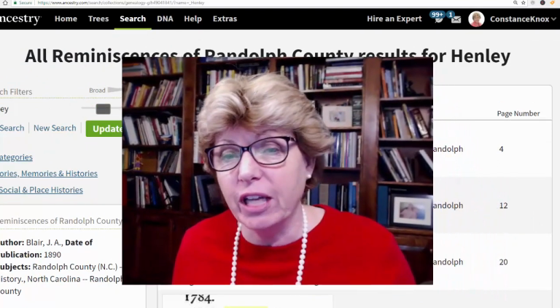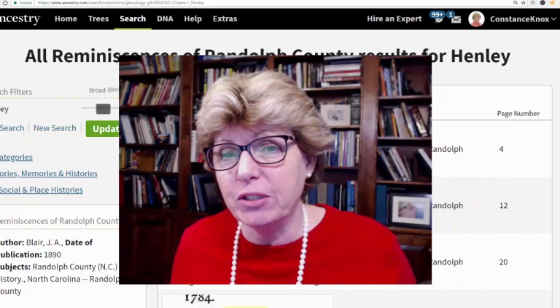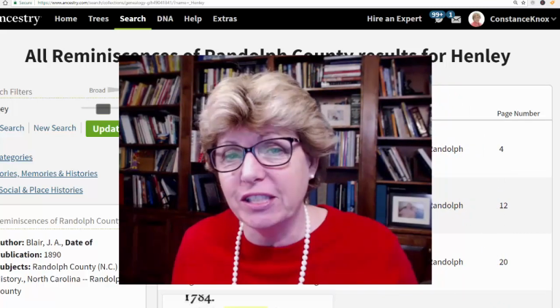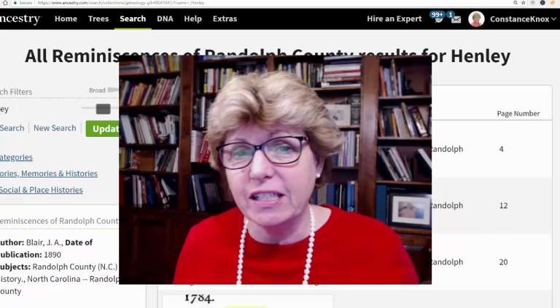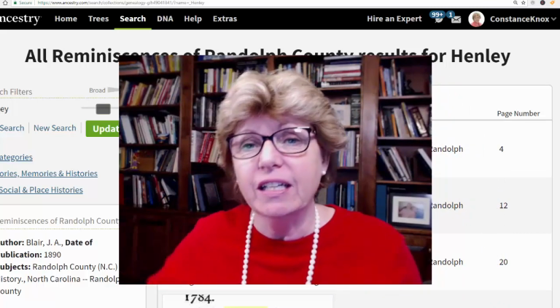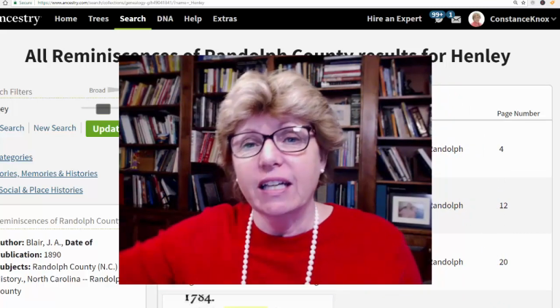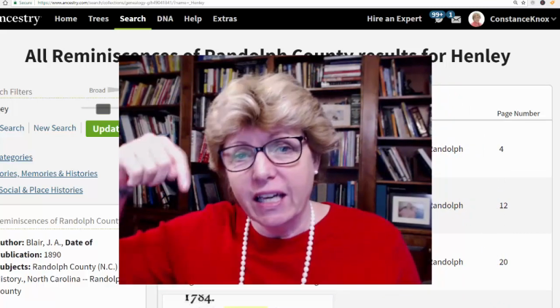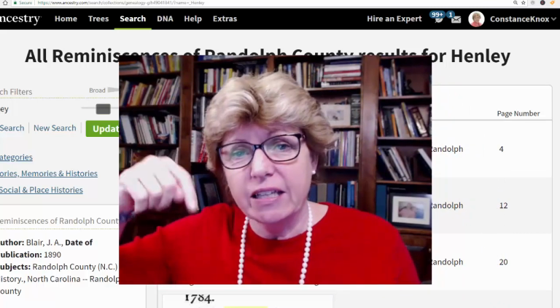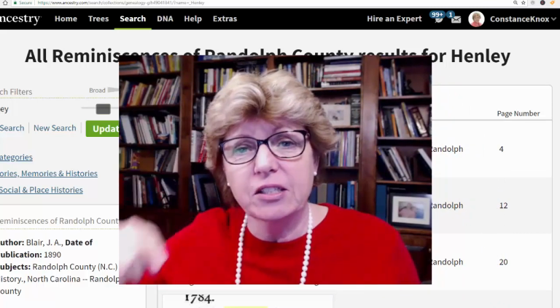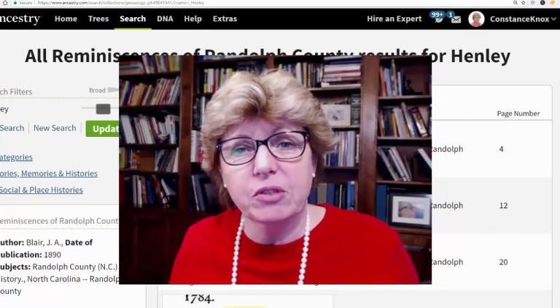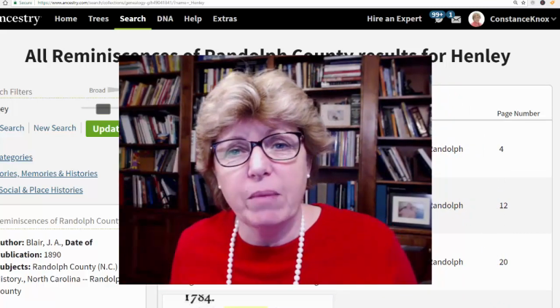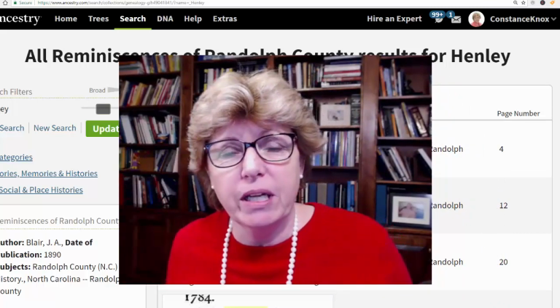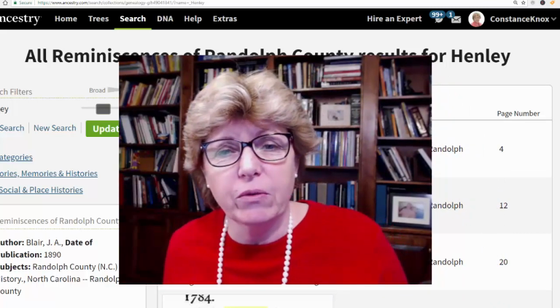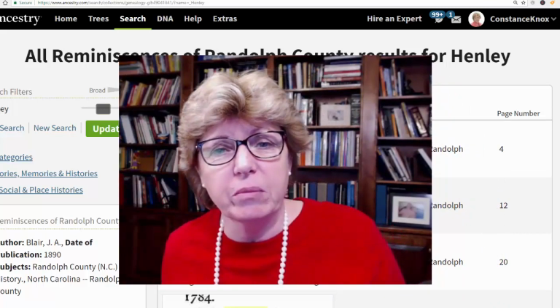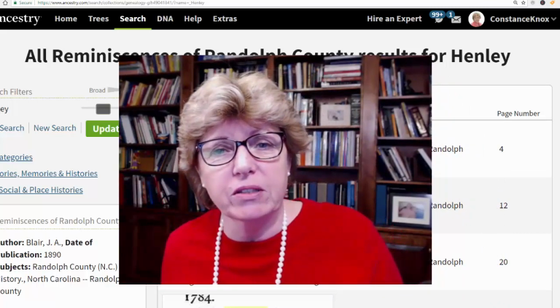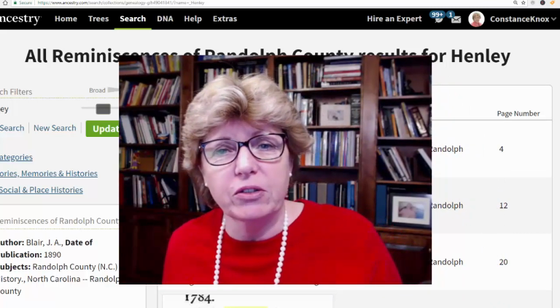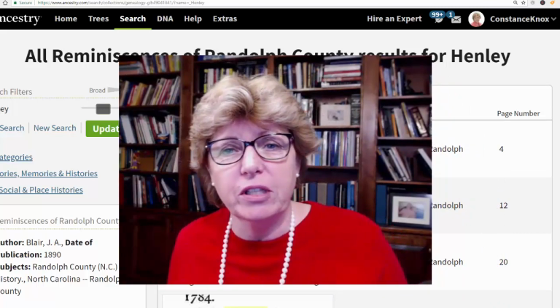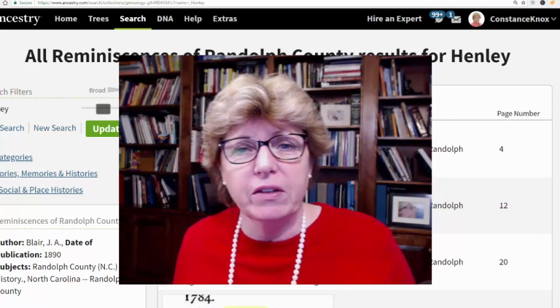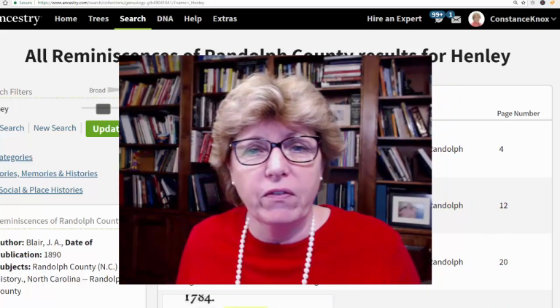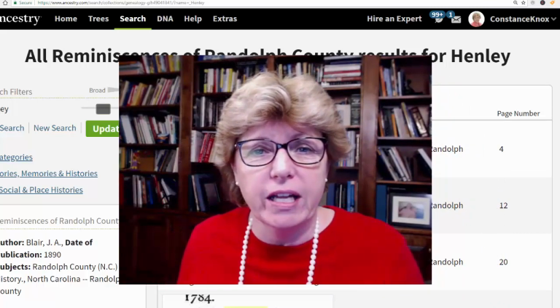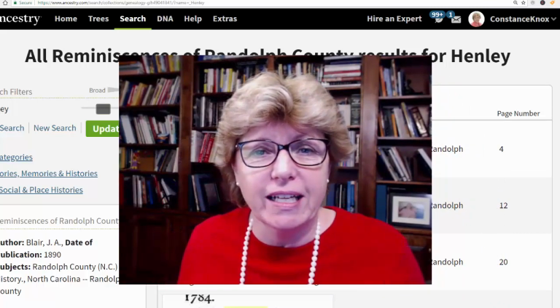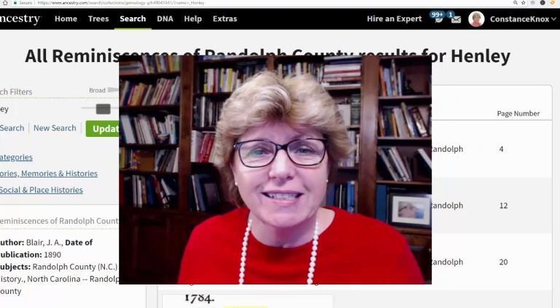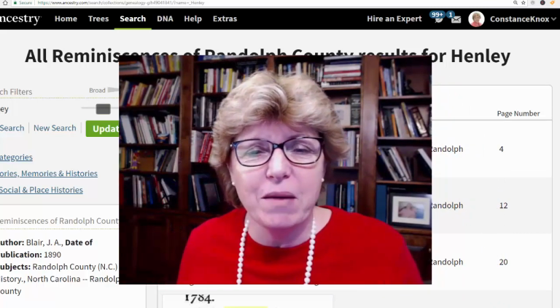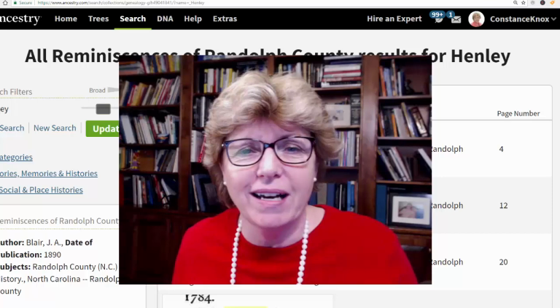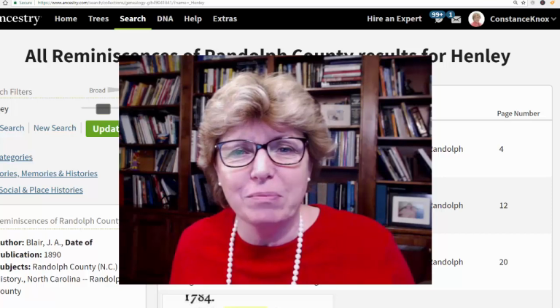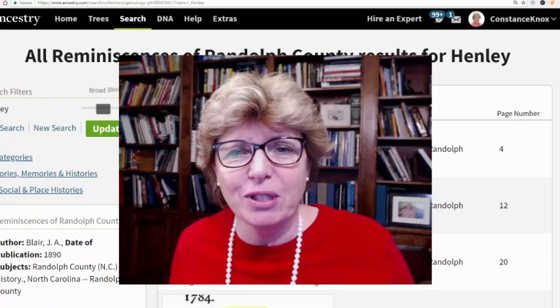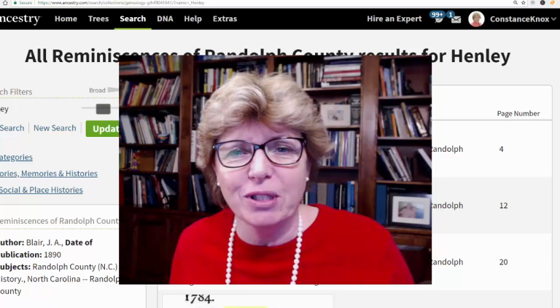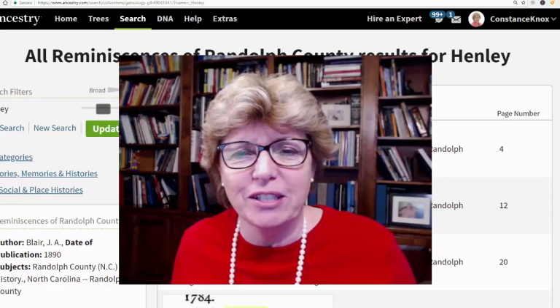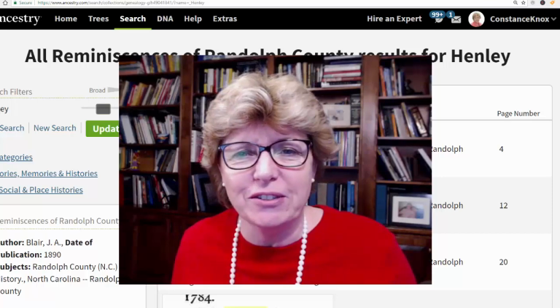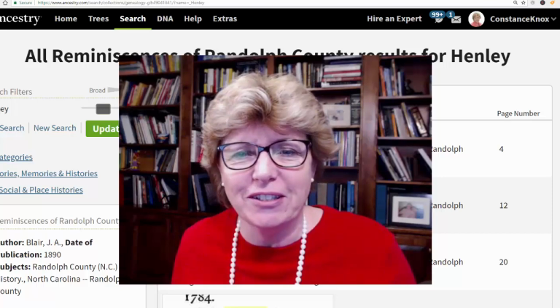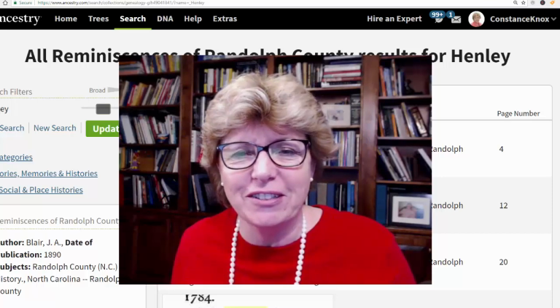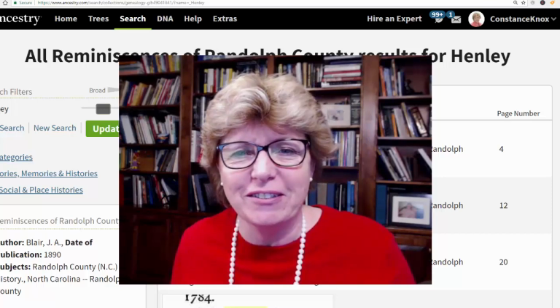If you like what you see, hit the subscribe button and ring the bell so you get notified the next time I upload videos. Talk to you later.